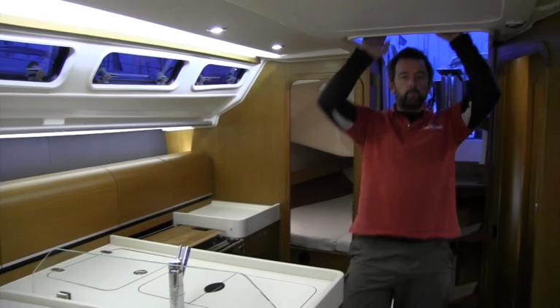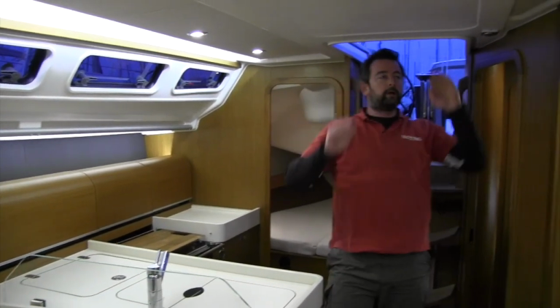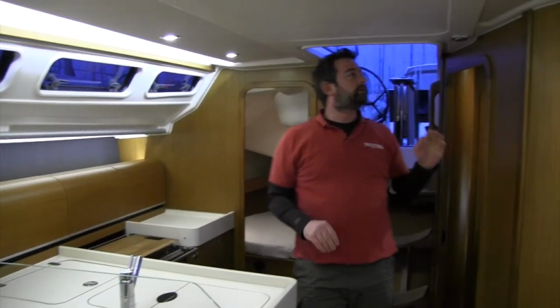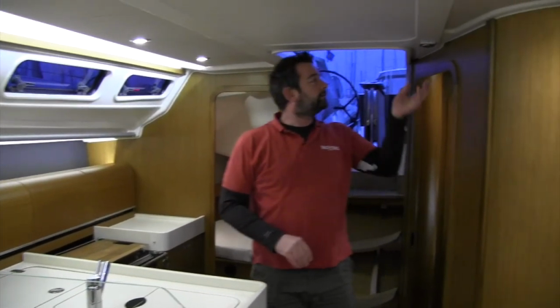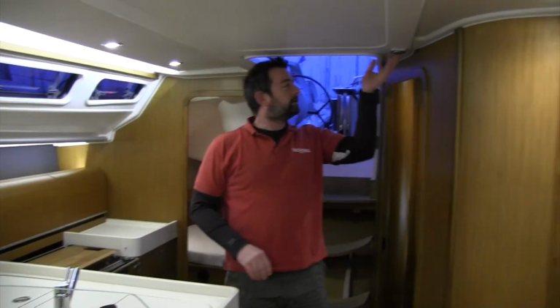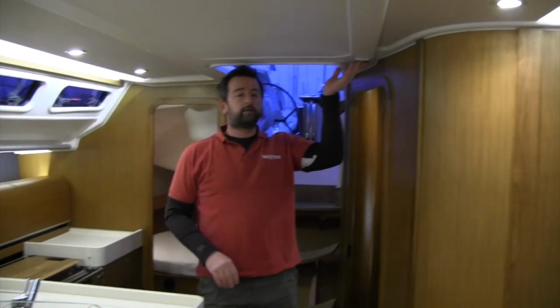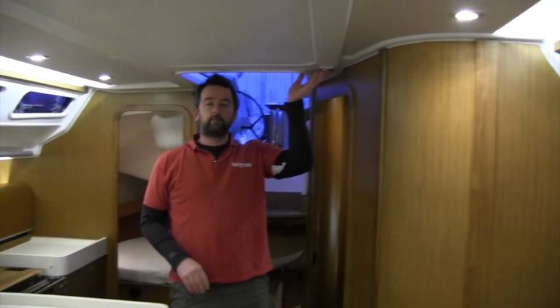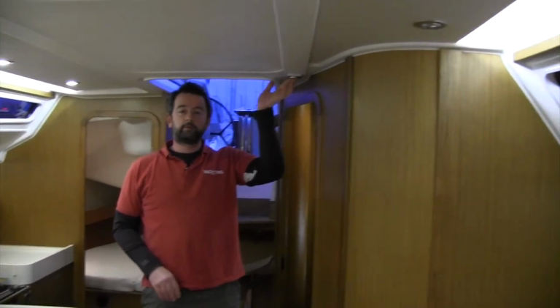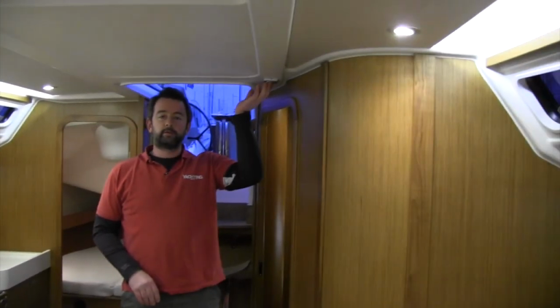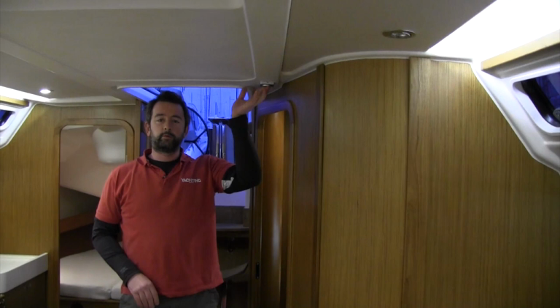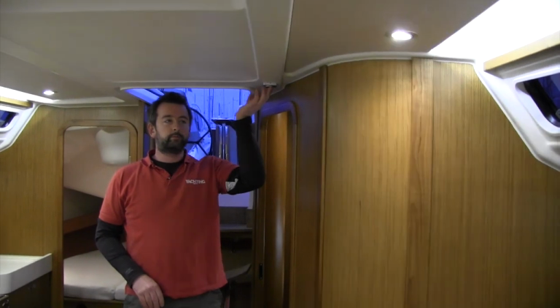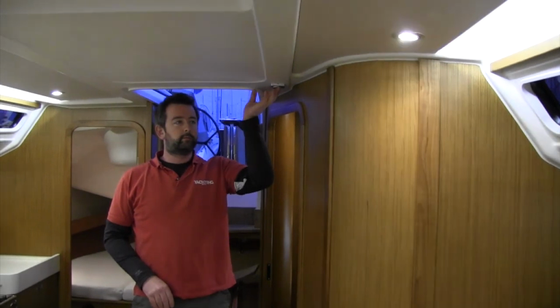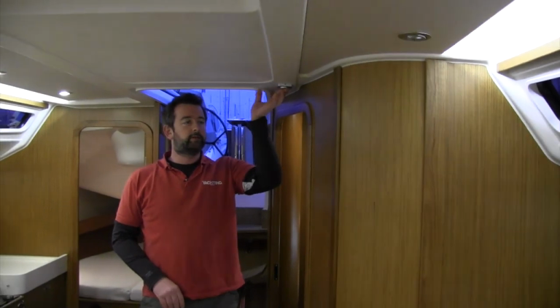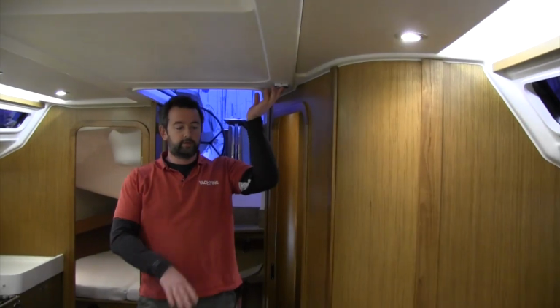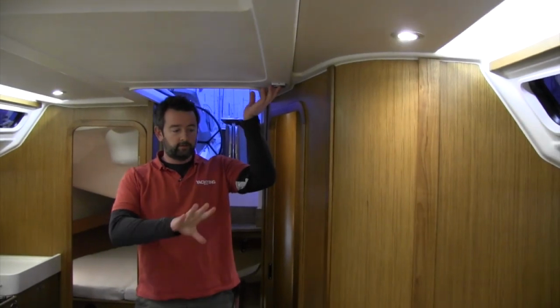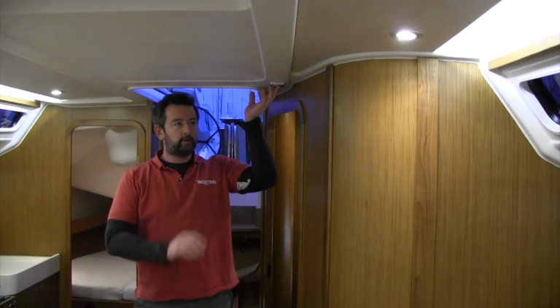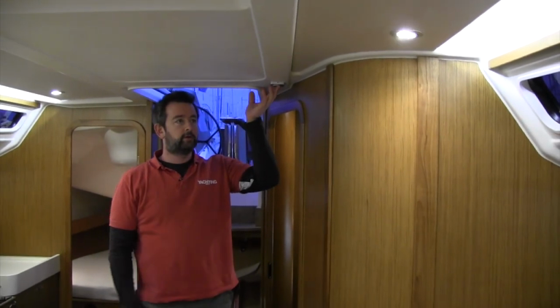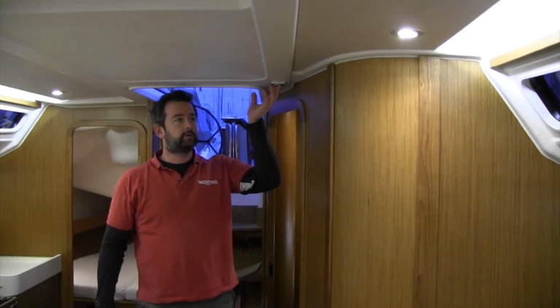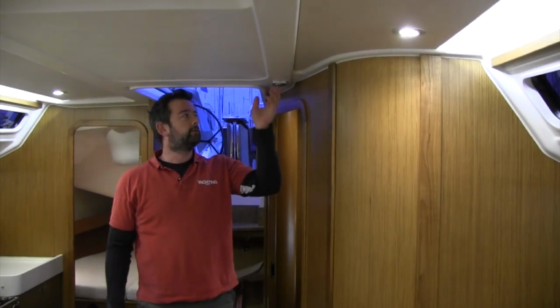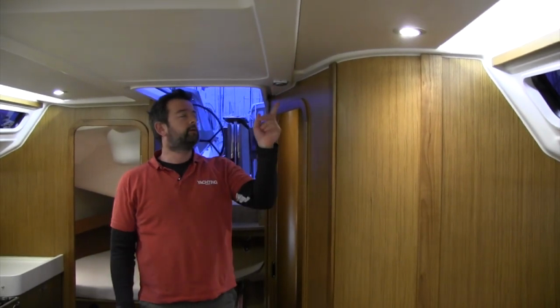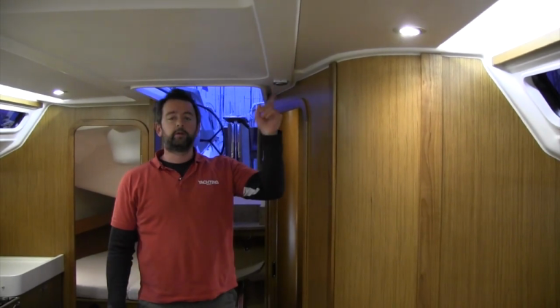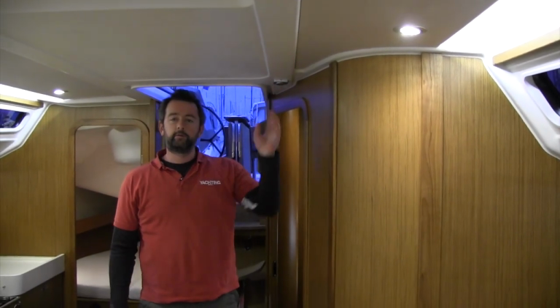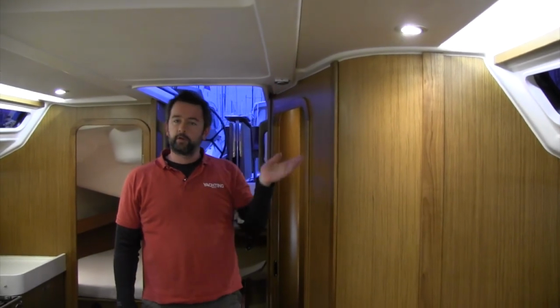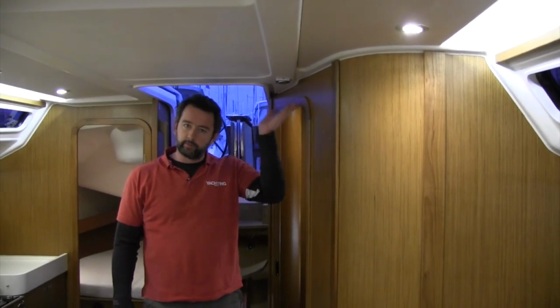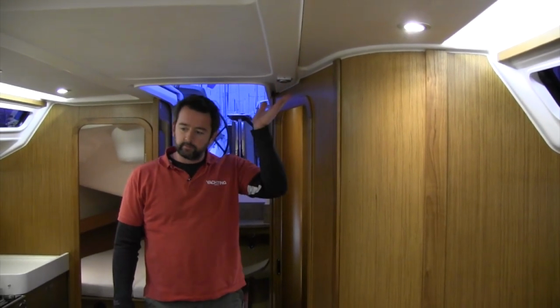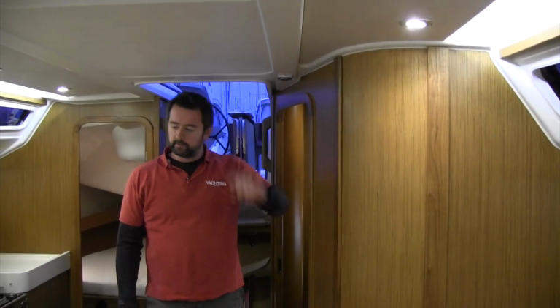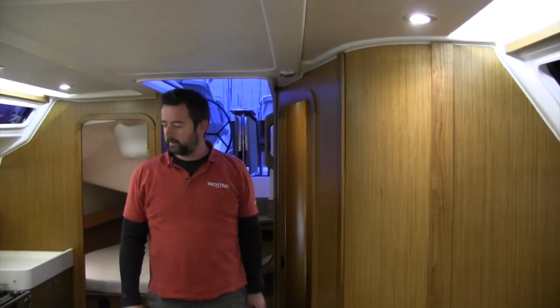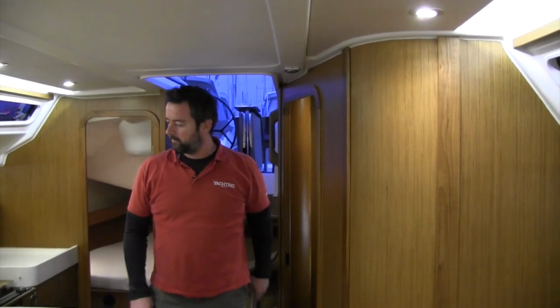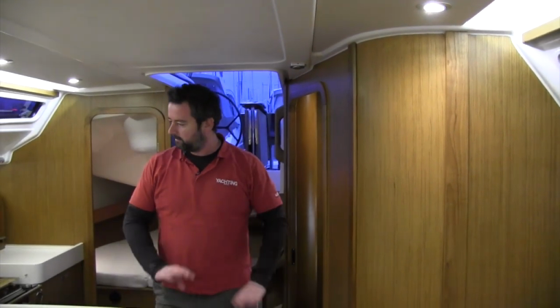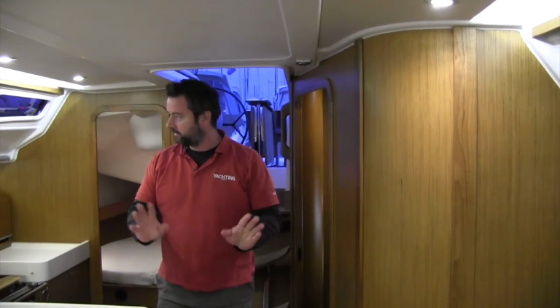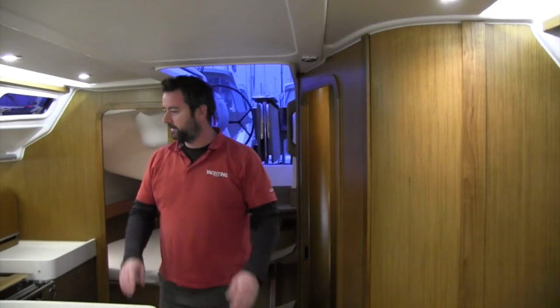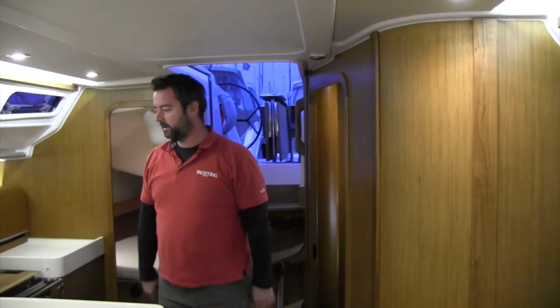We like this too — it's a light switch that's always on whether the batteries are switched on or not, so you can just come on the boat, flick that on and you can see everything.